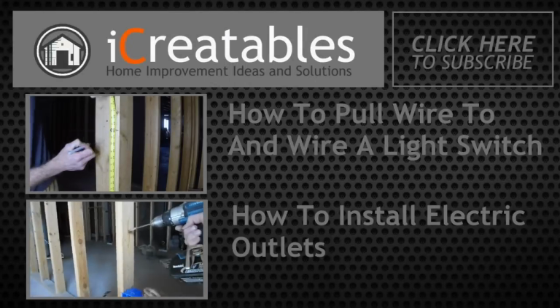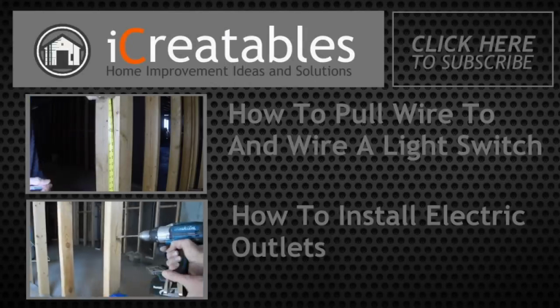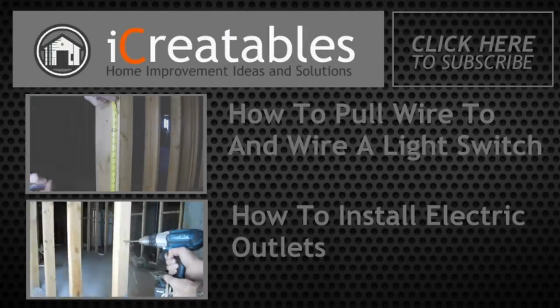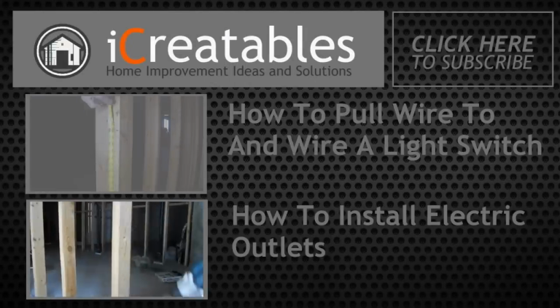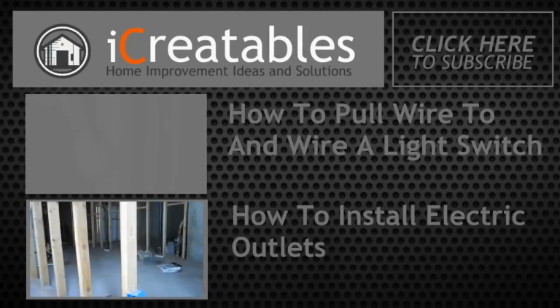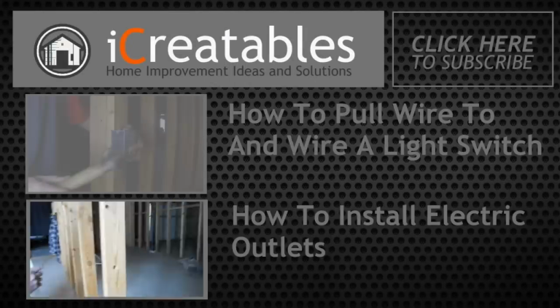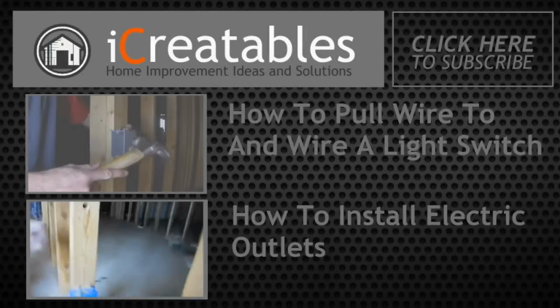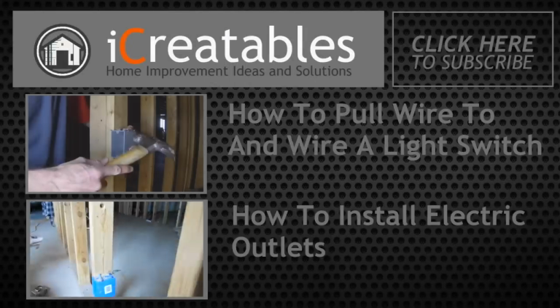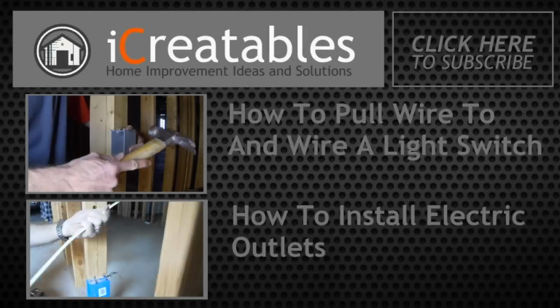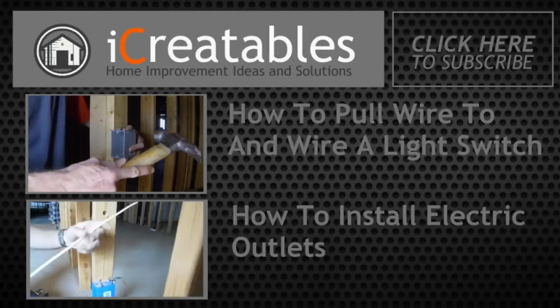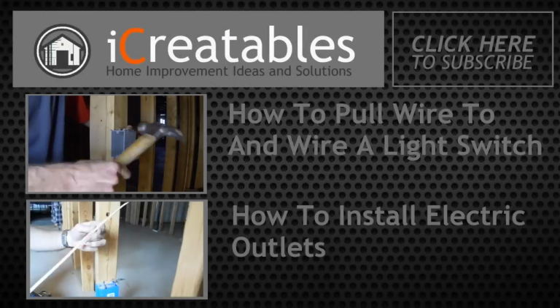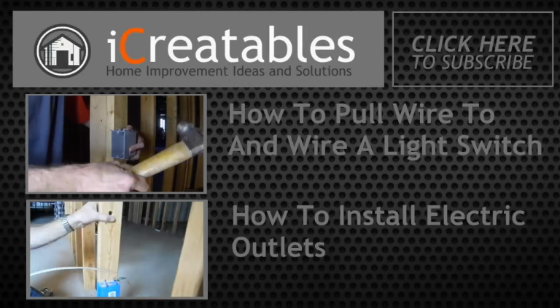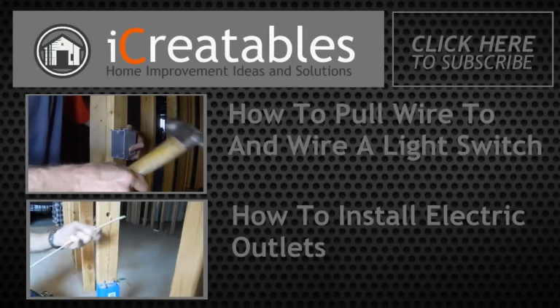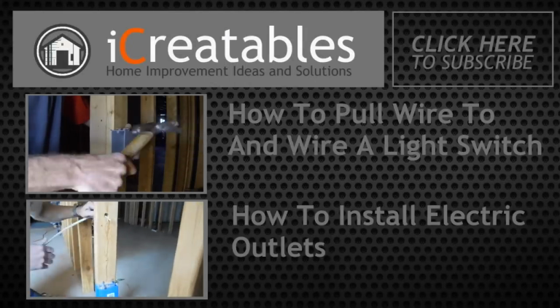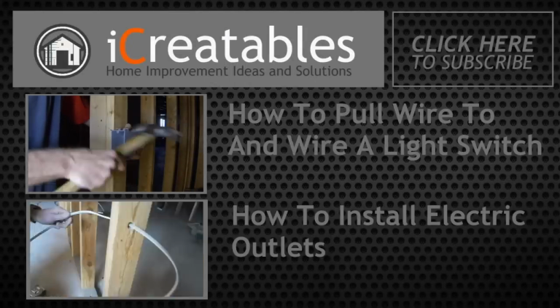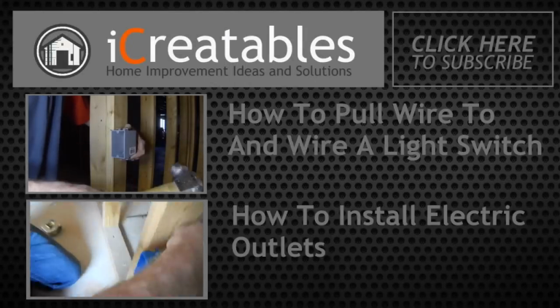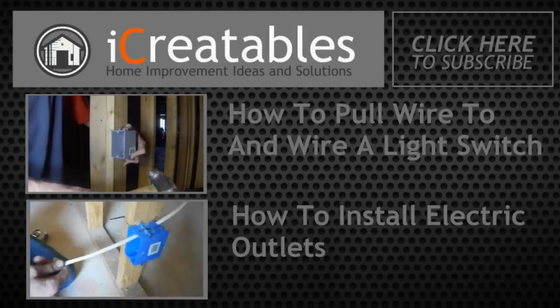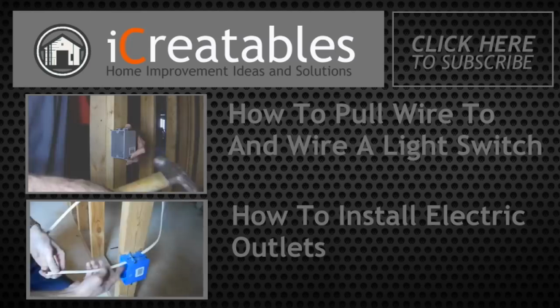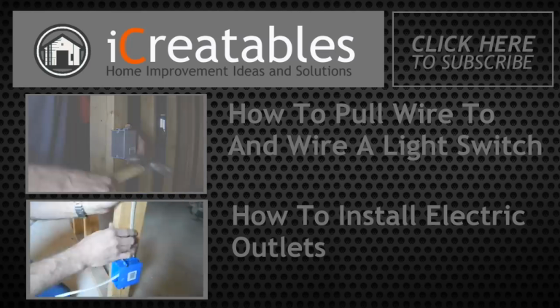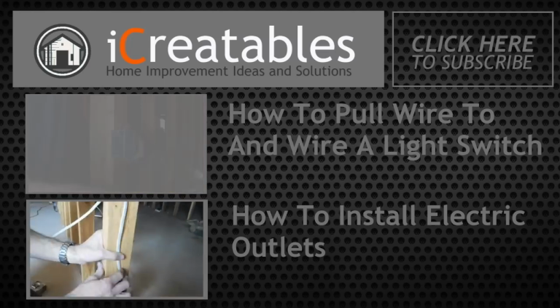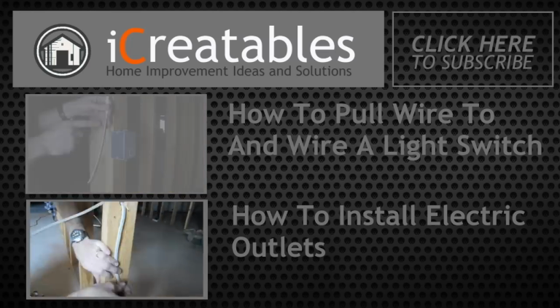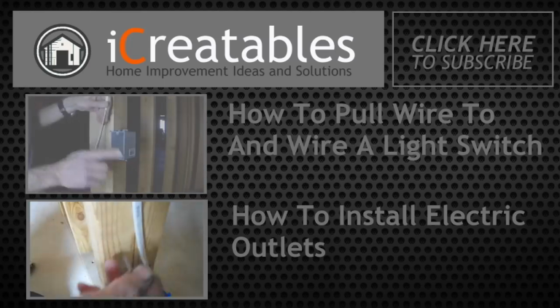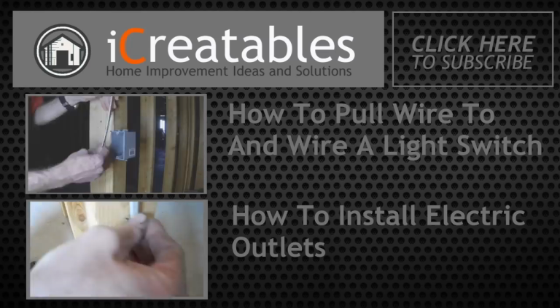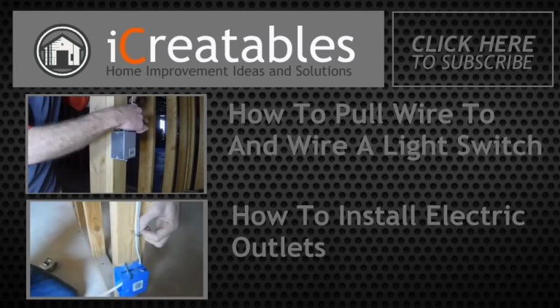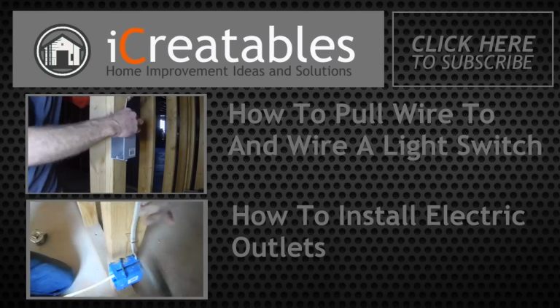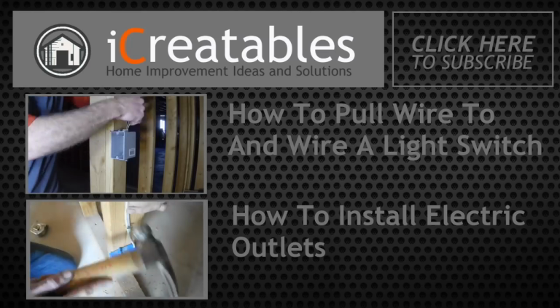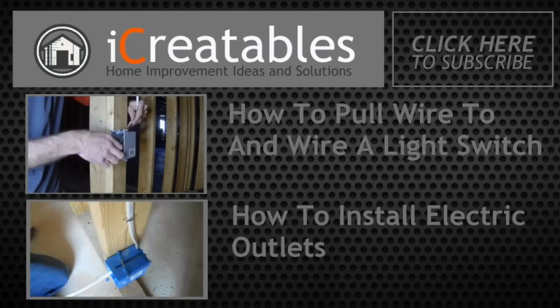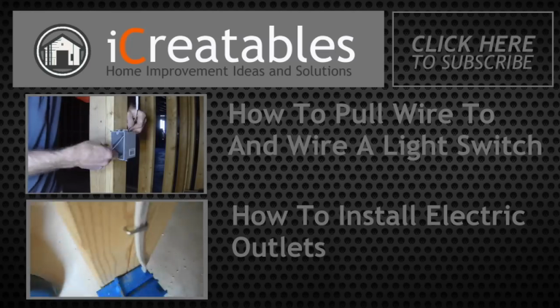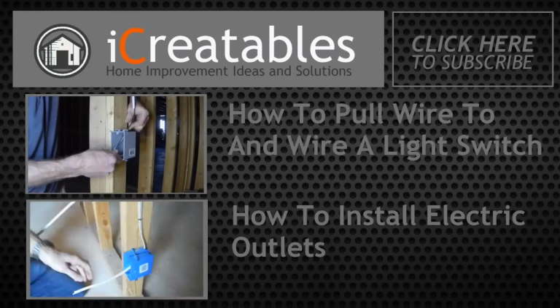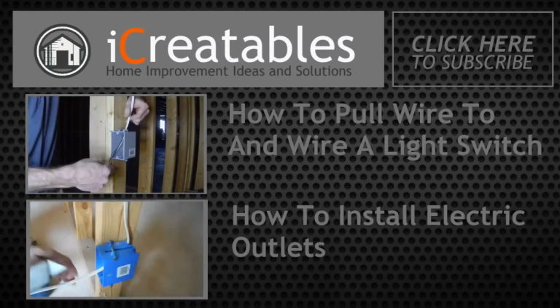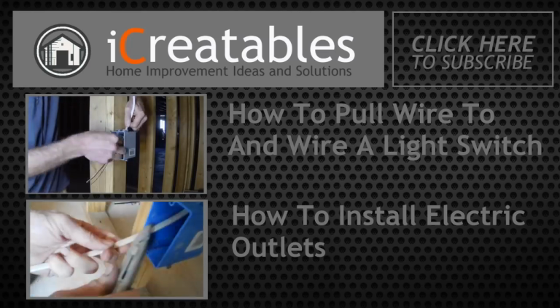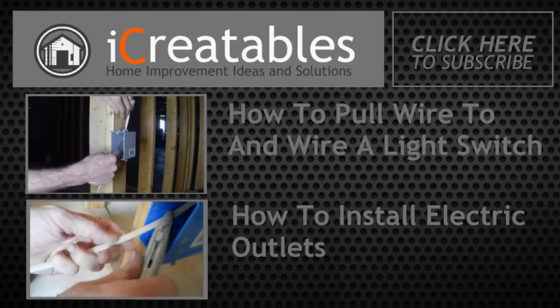Continue learning about electrical projects by clicking on one of these videos. Thanks for watching.